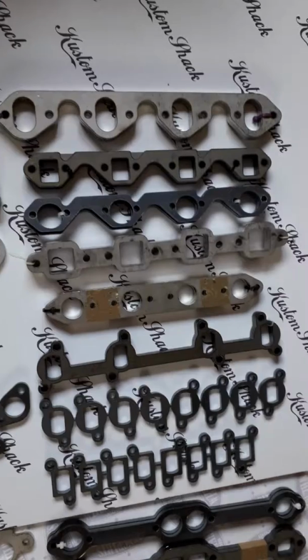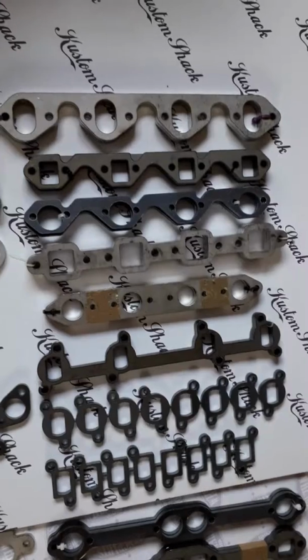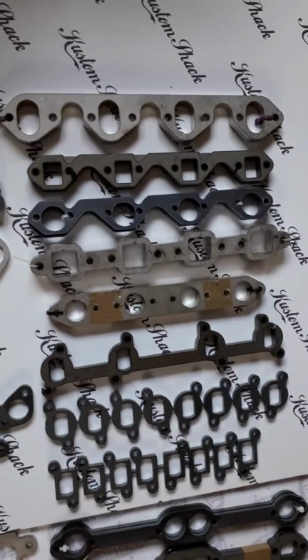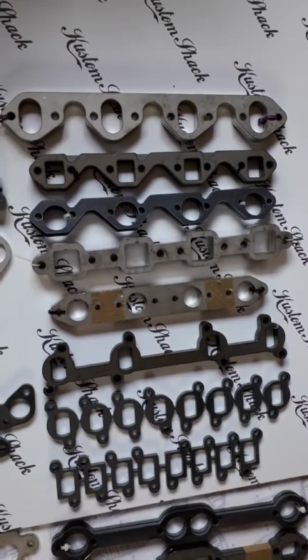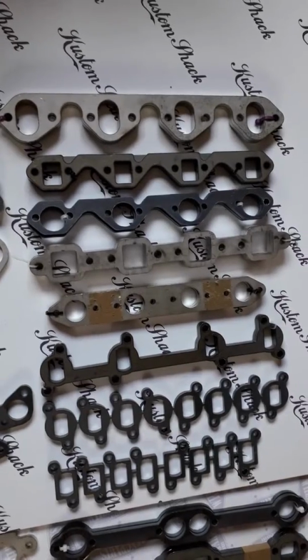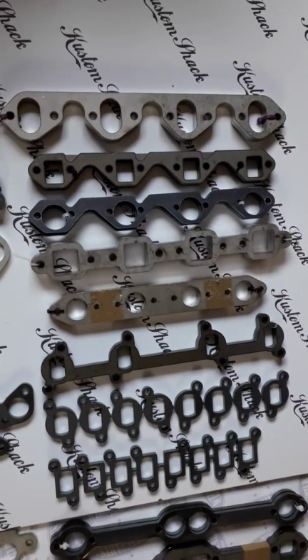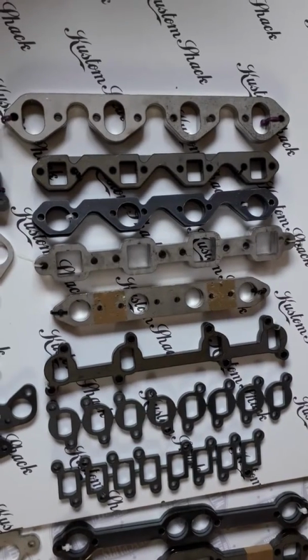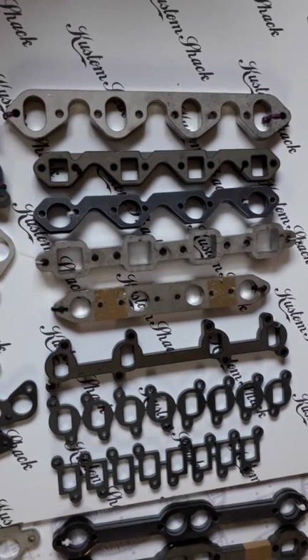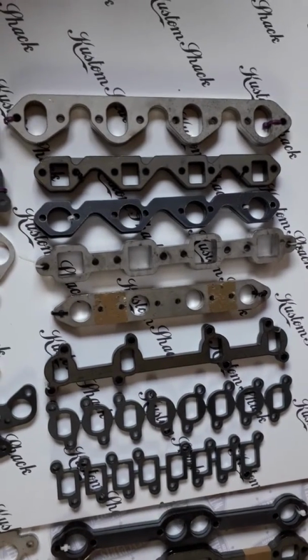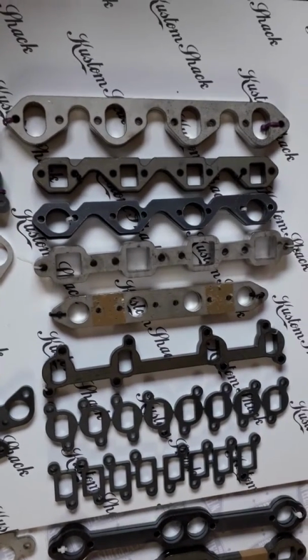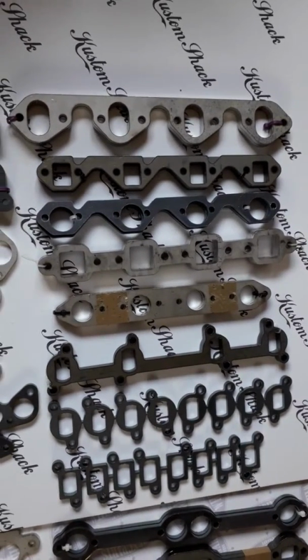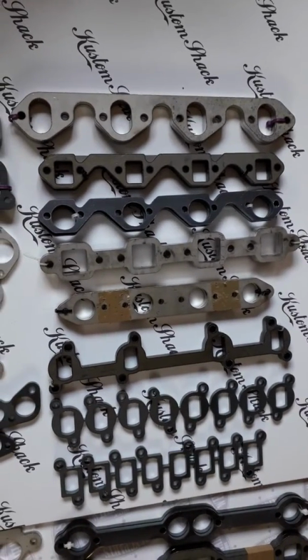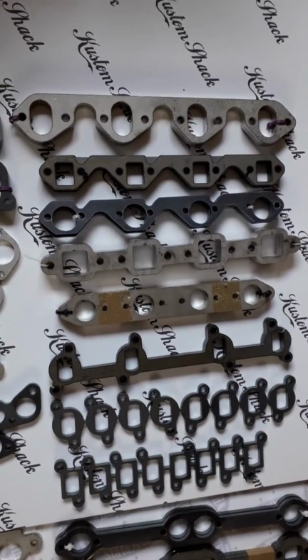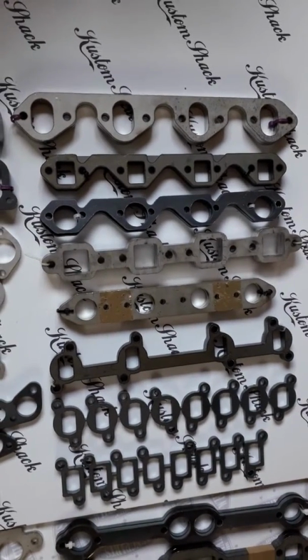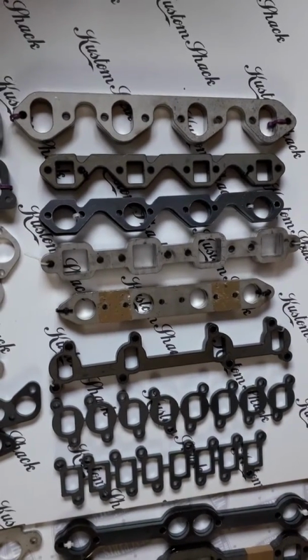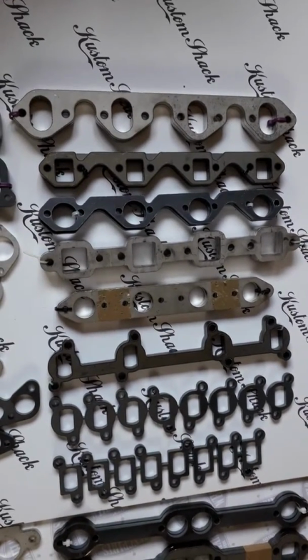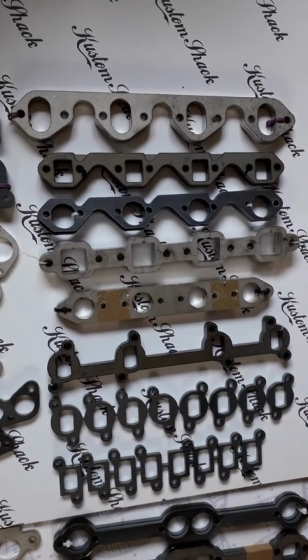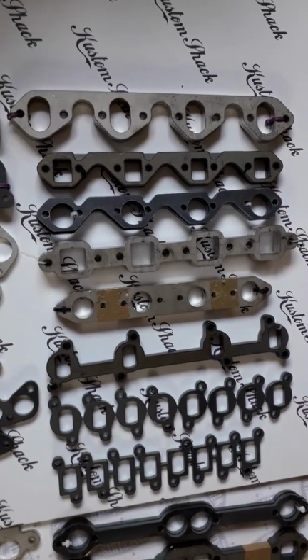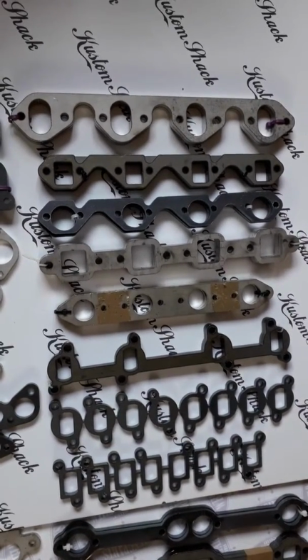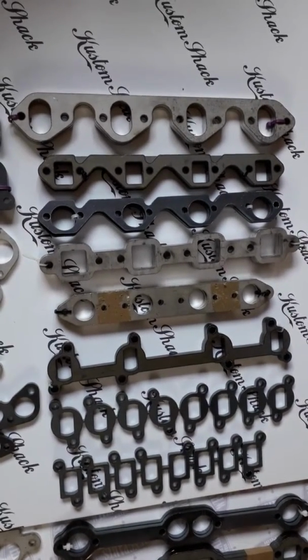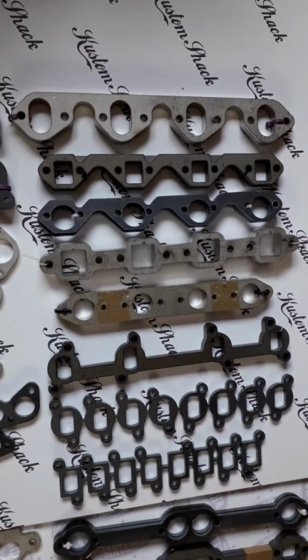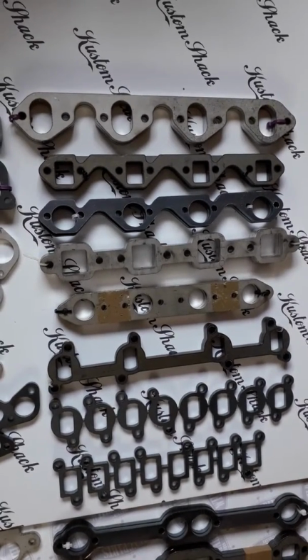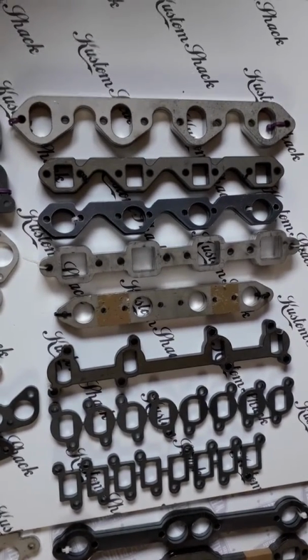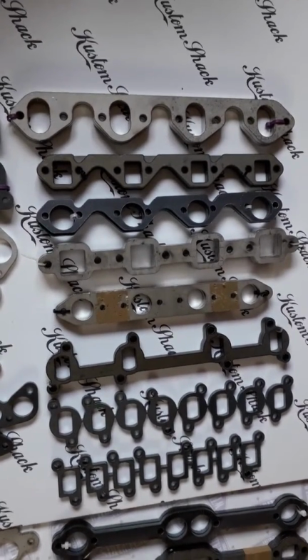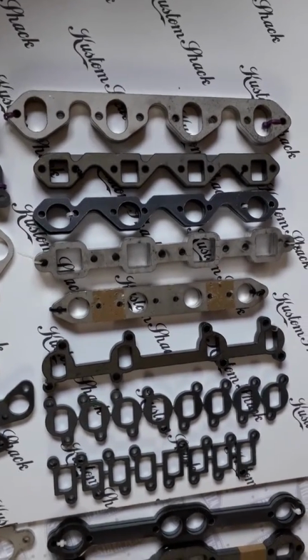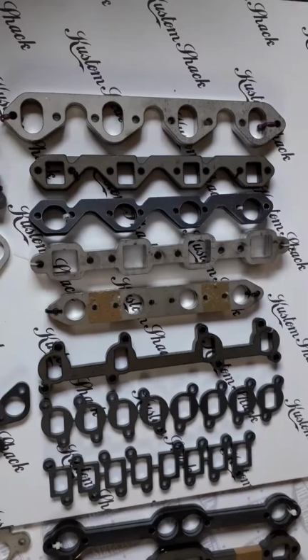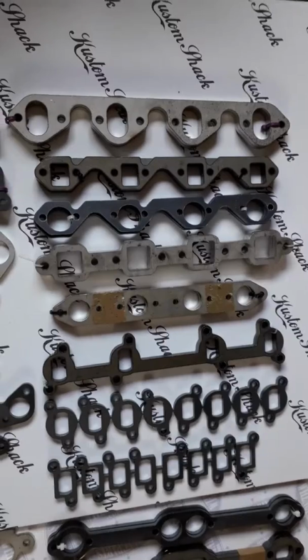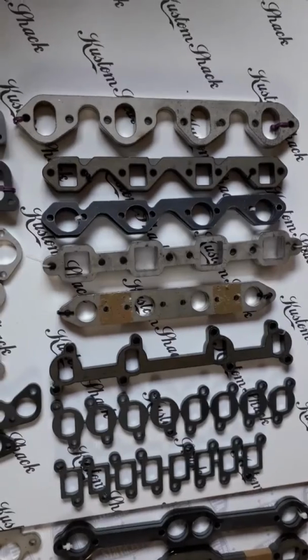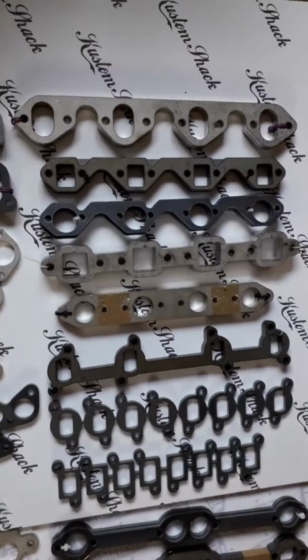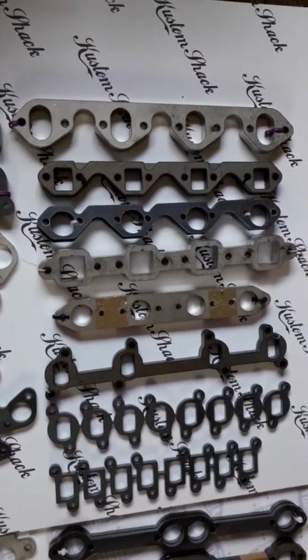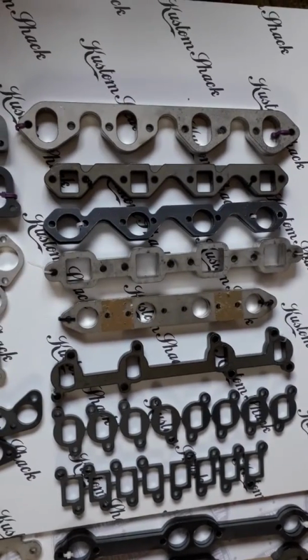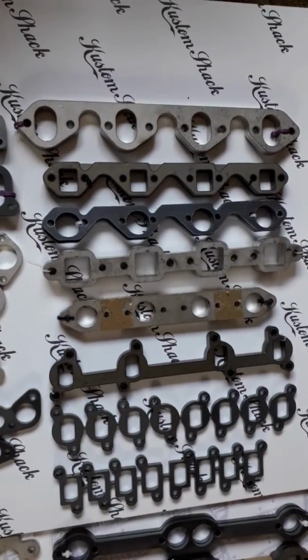Flange! There, I've said it, so you can stop sniggering at the back. I thought we'd give you a quick look at what flanges we've got lying about at the minute.